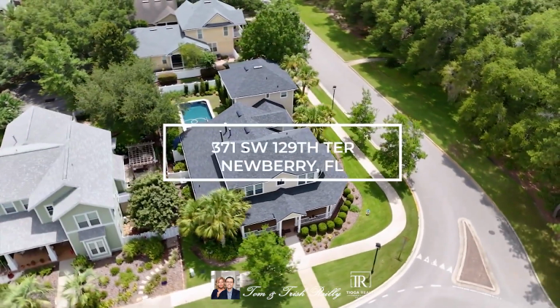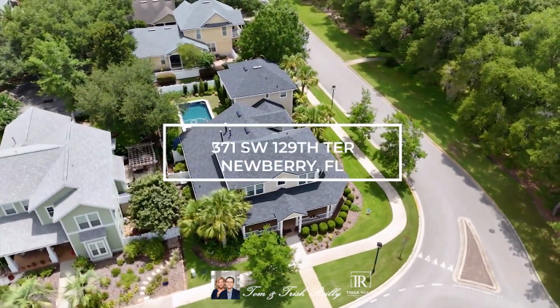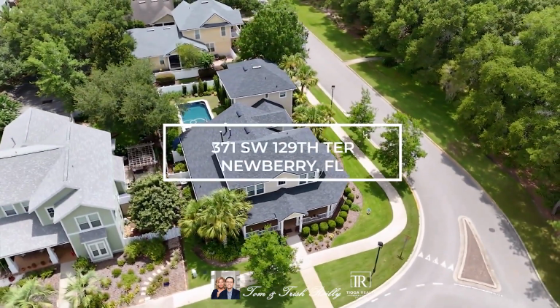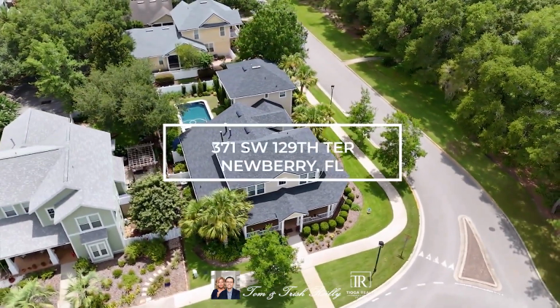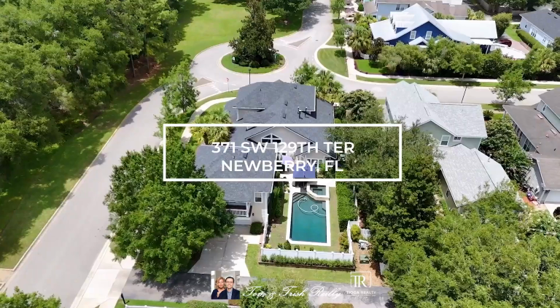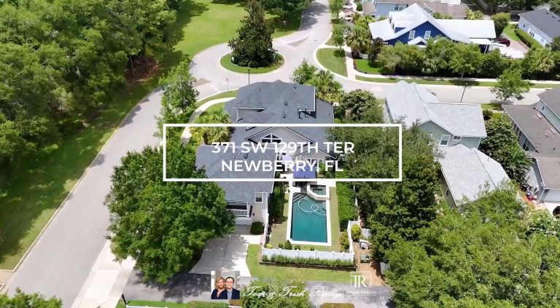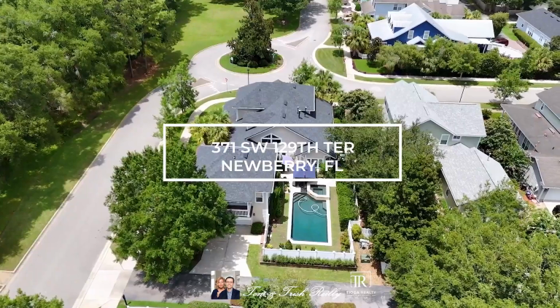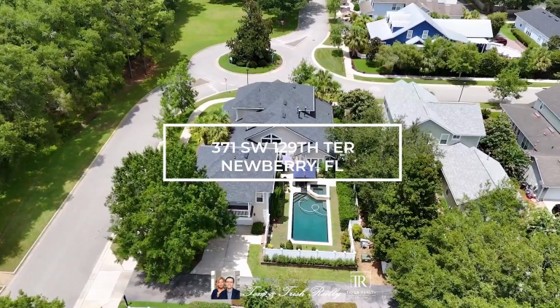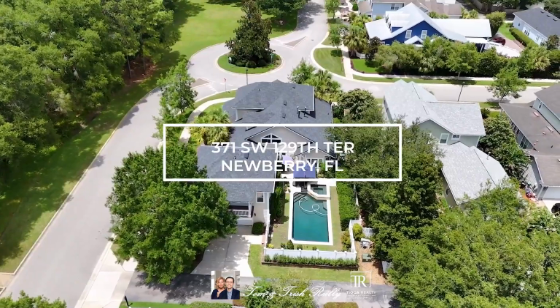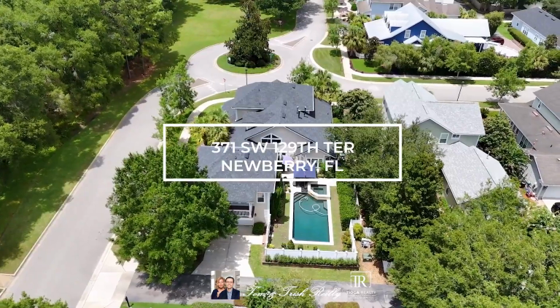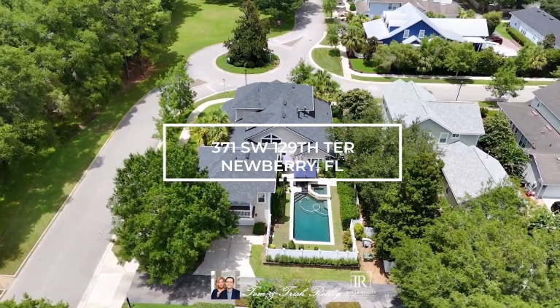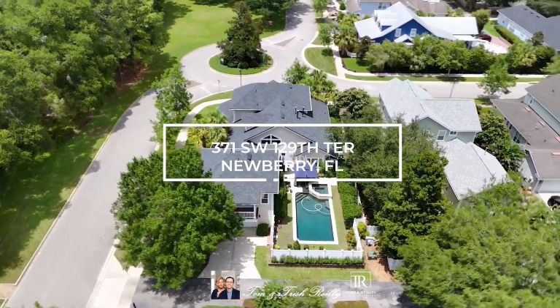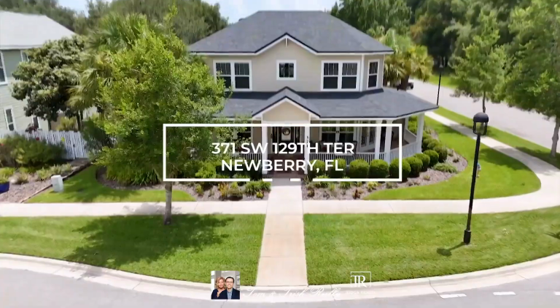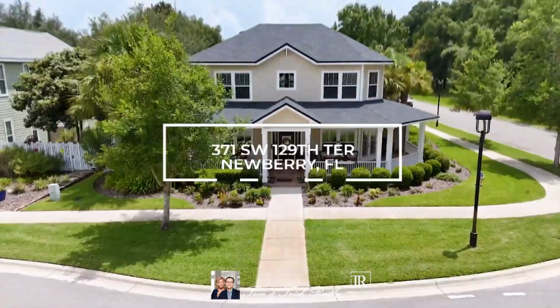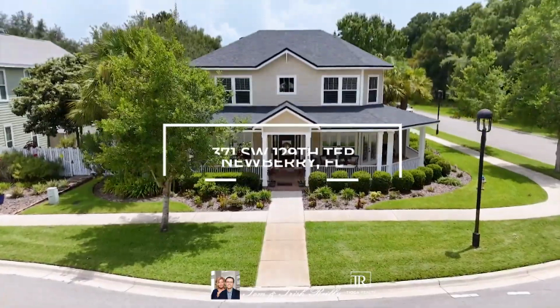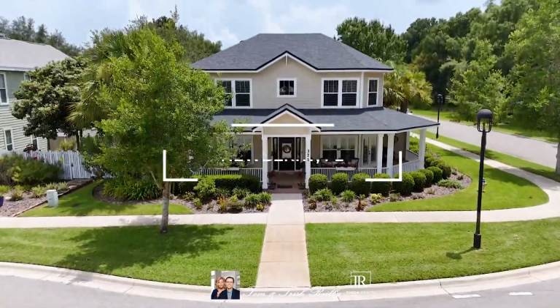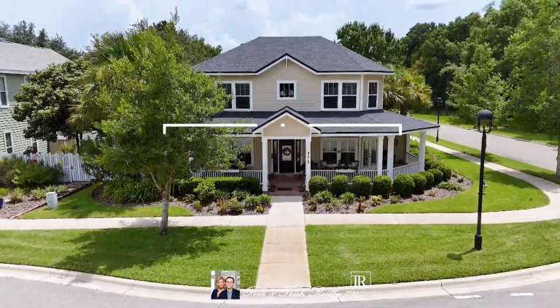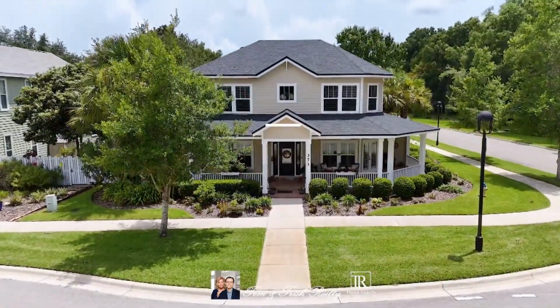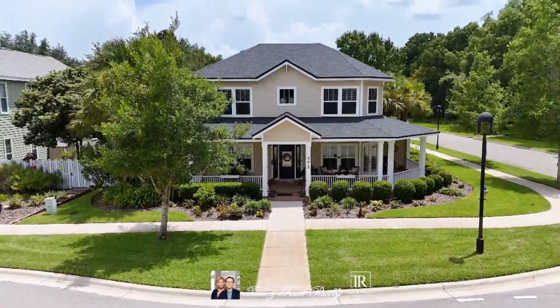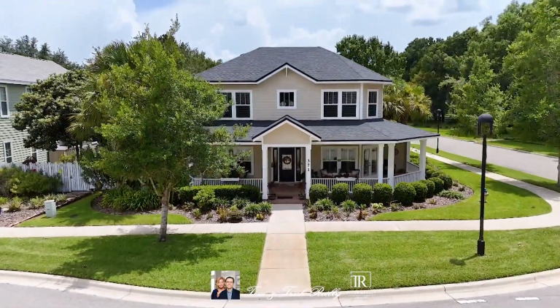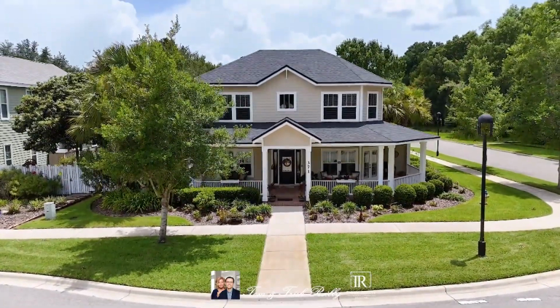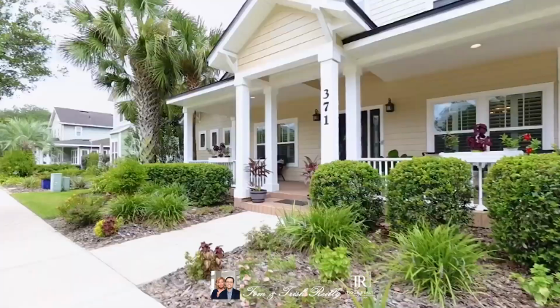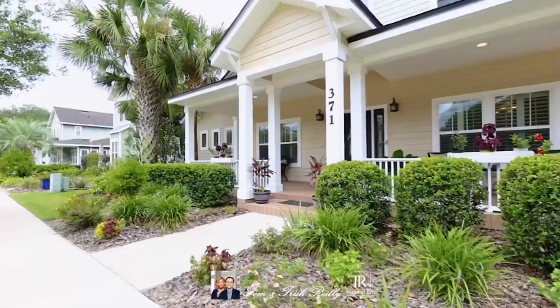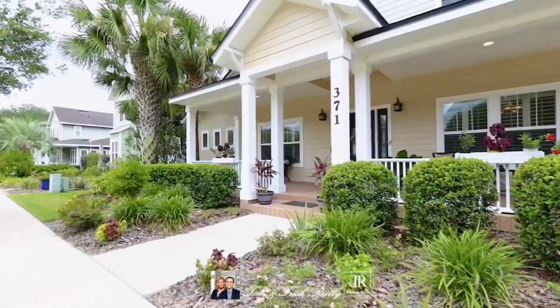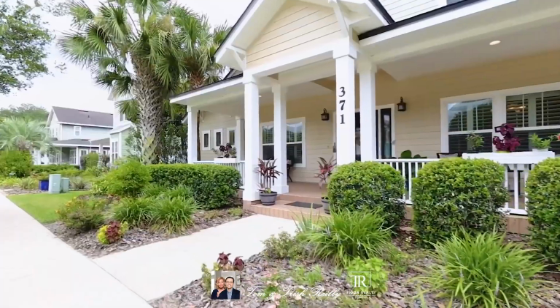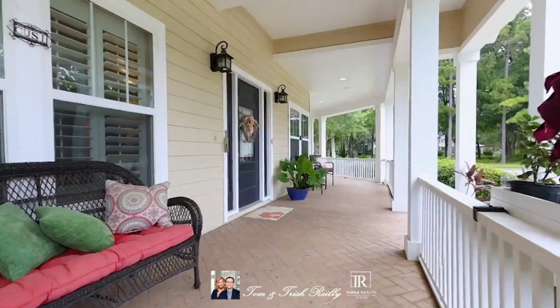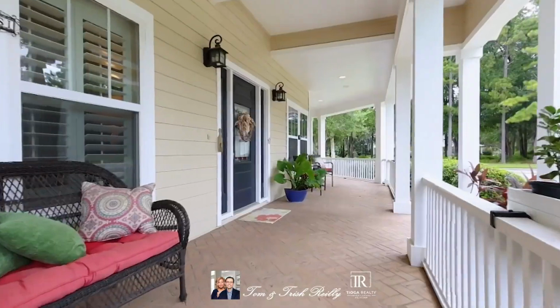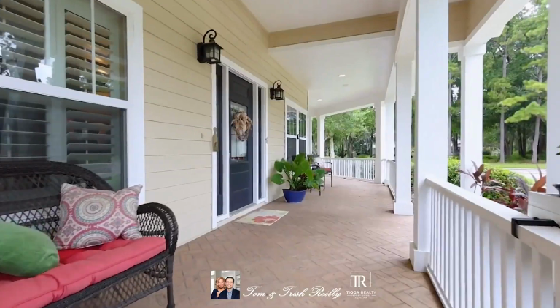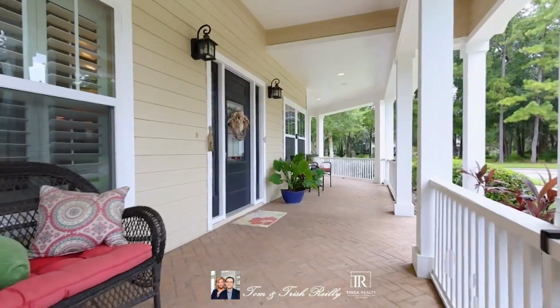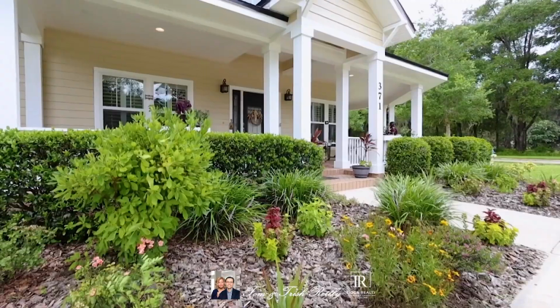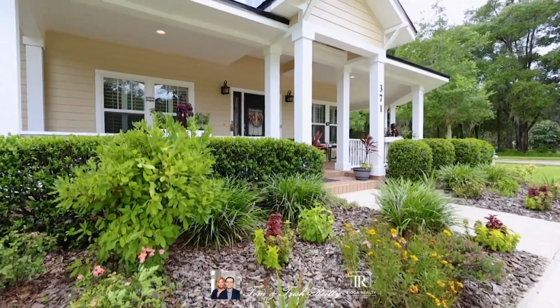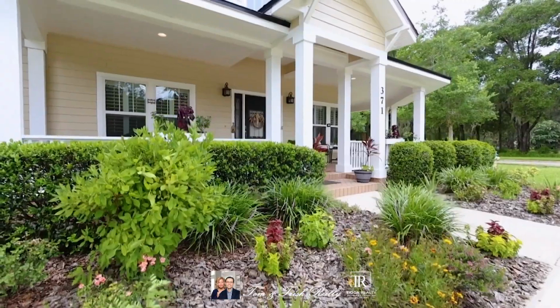Hi, we're Tom at Church Rowland. We're going to walk you through this beautiful home. Welcome to this one-of-a-kind pool home in the town of Tioga. Four-bedroom, three-and-a-half bath, plus study.